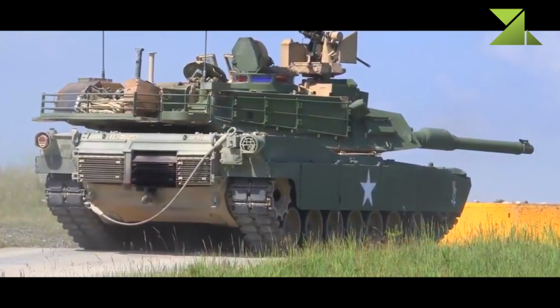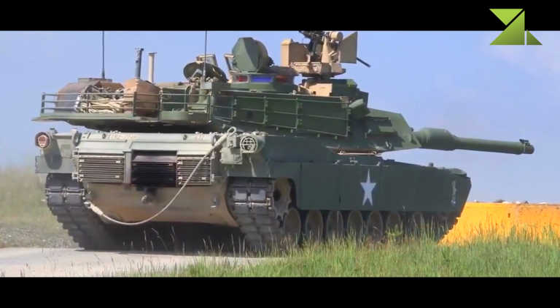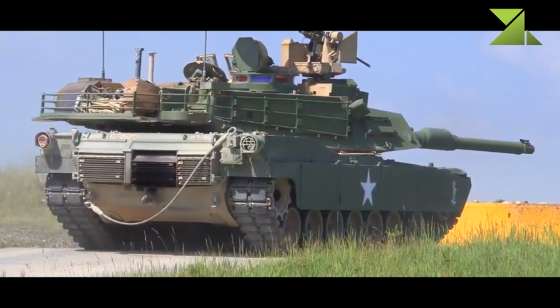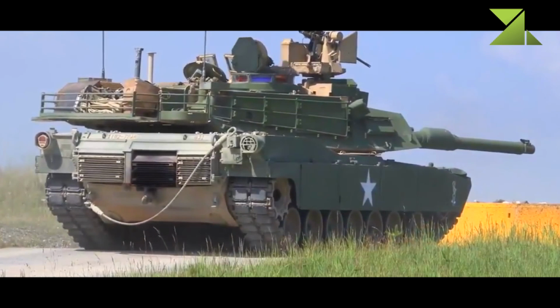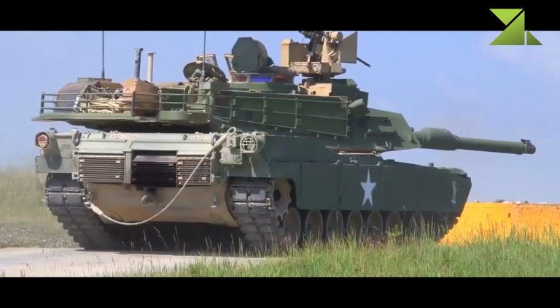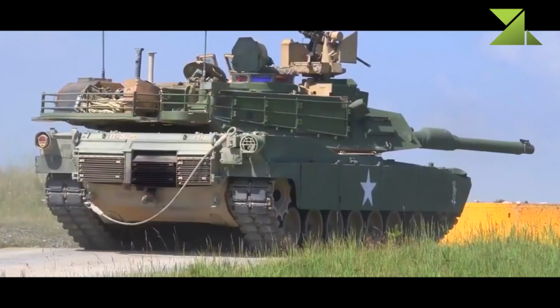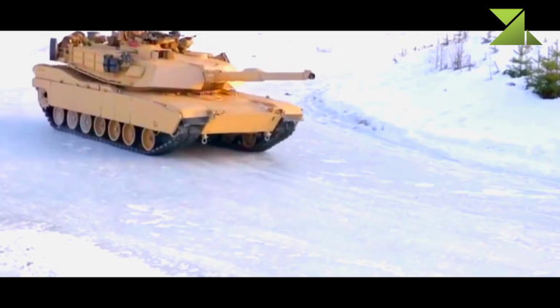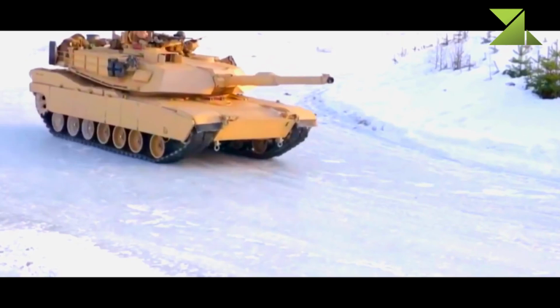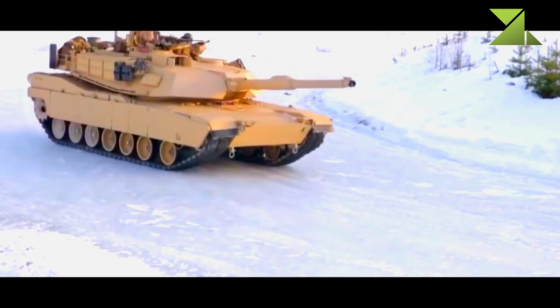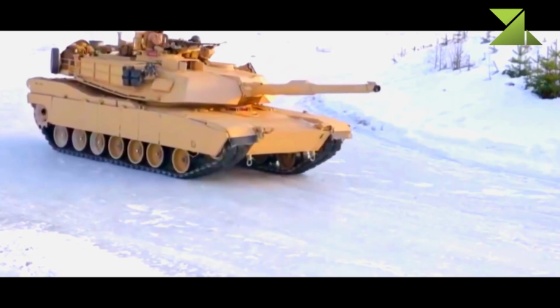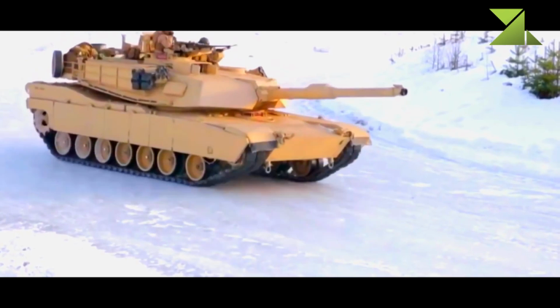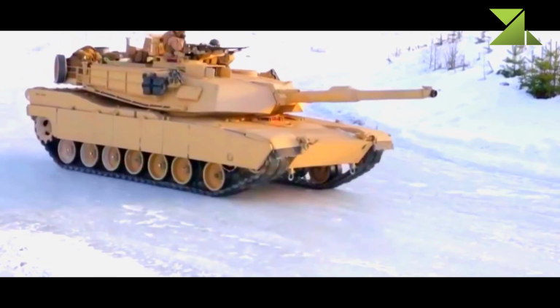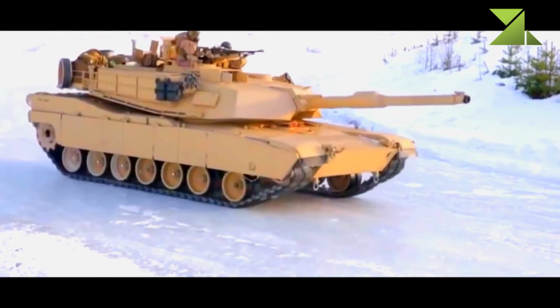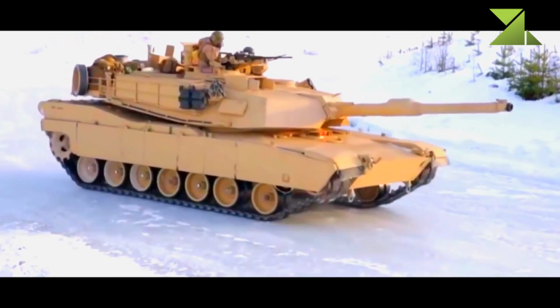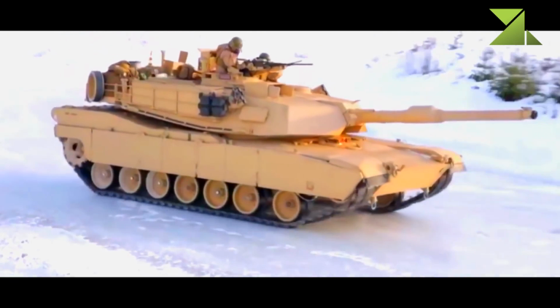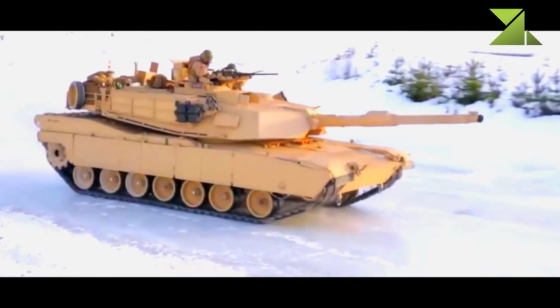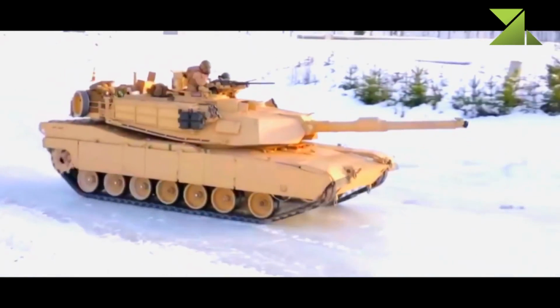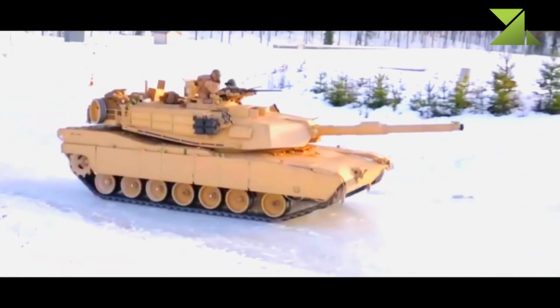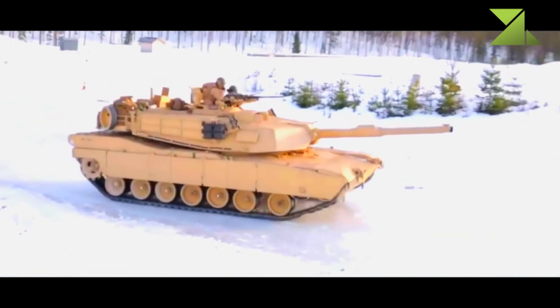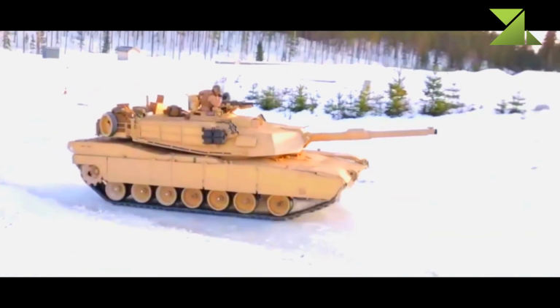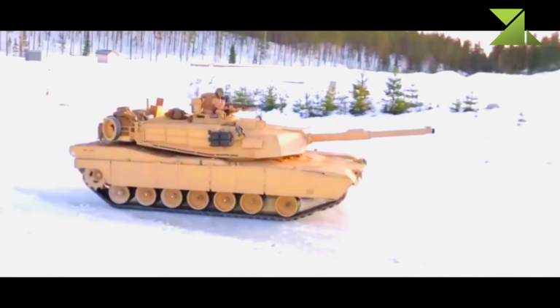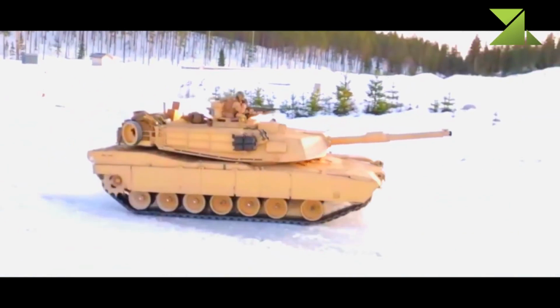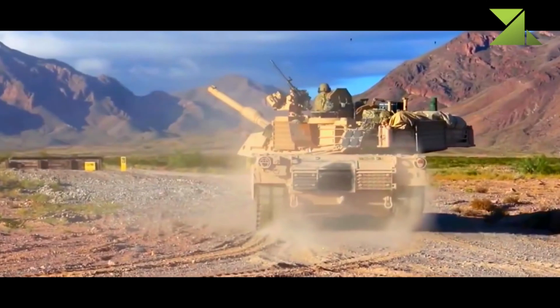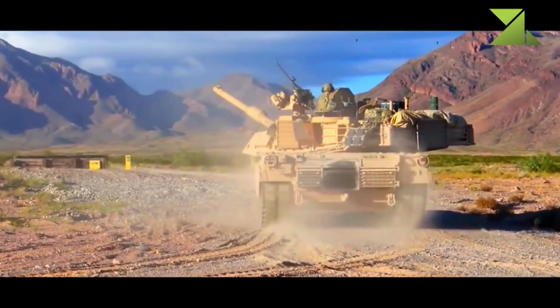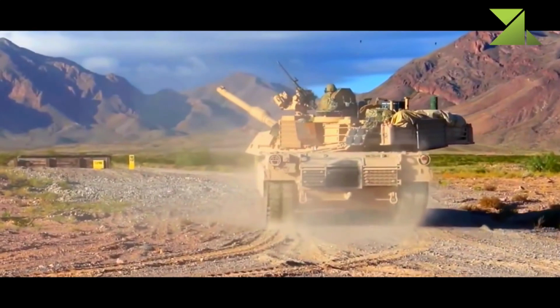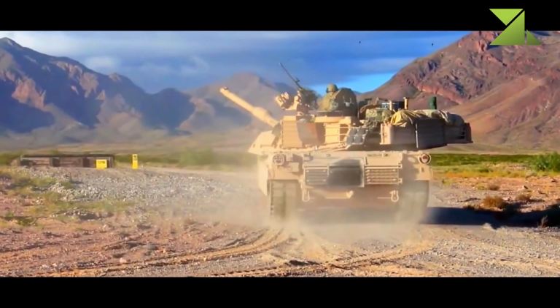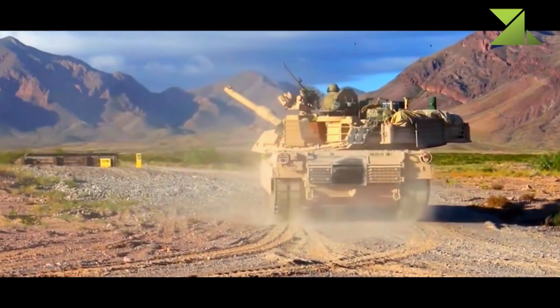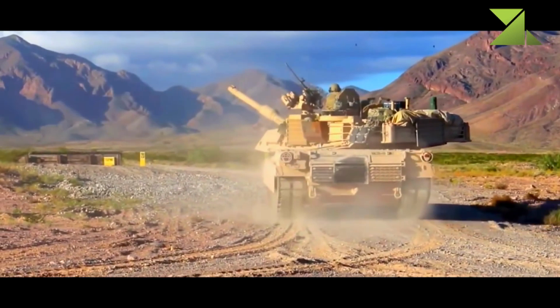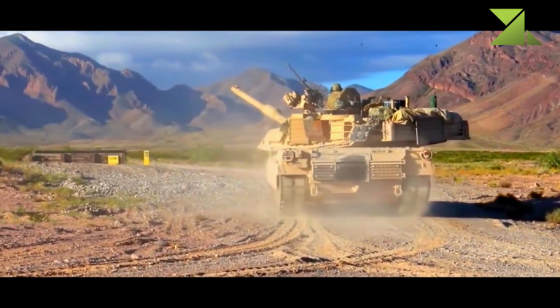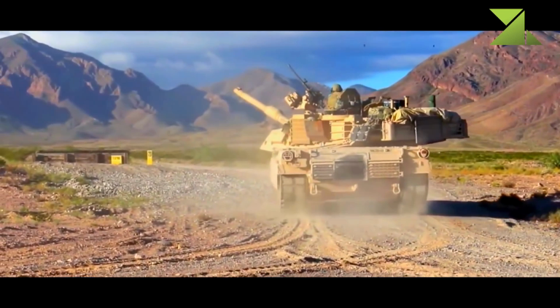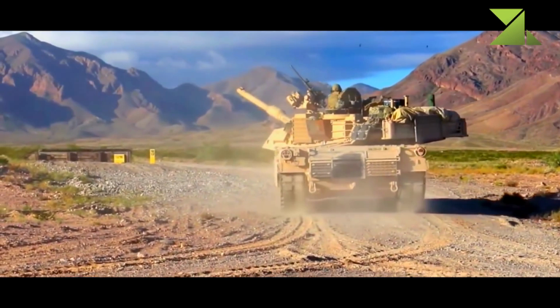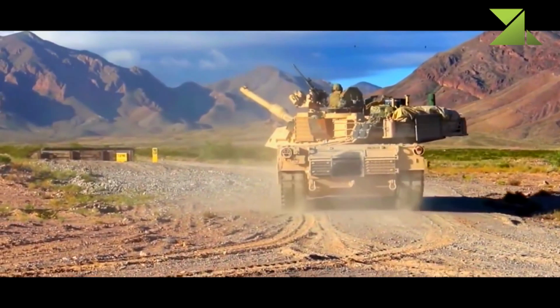The M1A2 SEP has a significant level of protection against all known anti-tank weapons. It can also employ counter-IED equipment, and protection can be further increased with add-on explosive reactive armor.